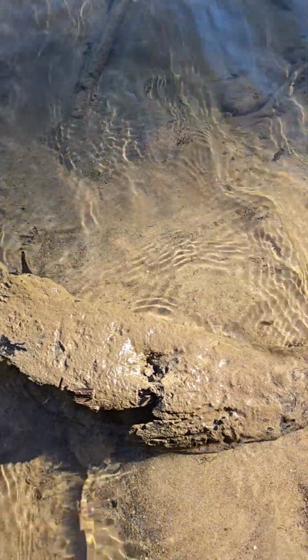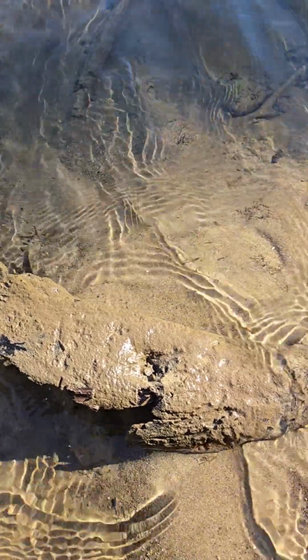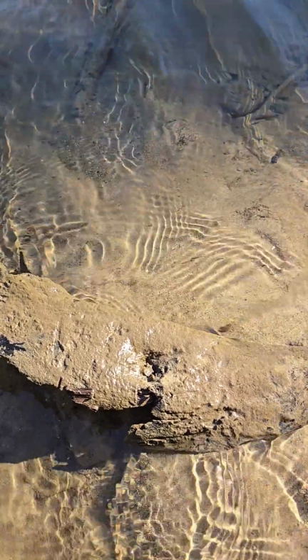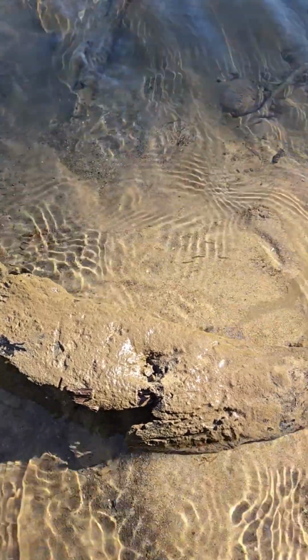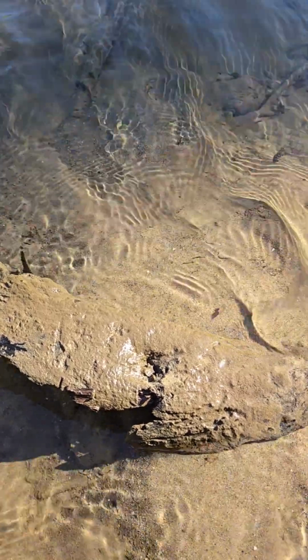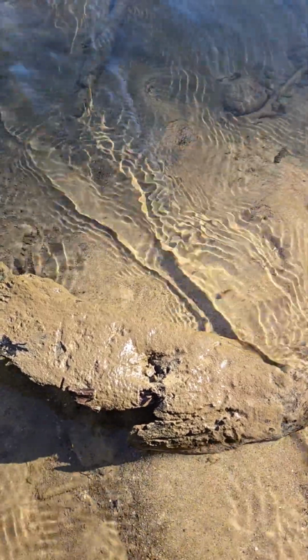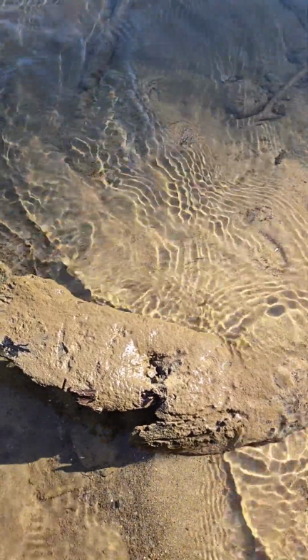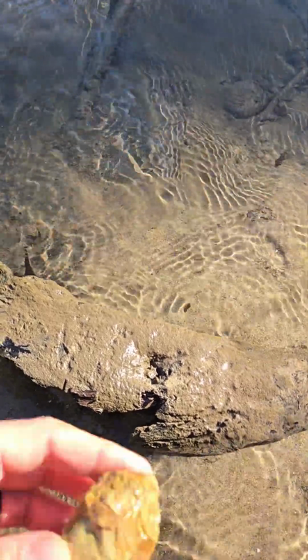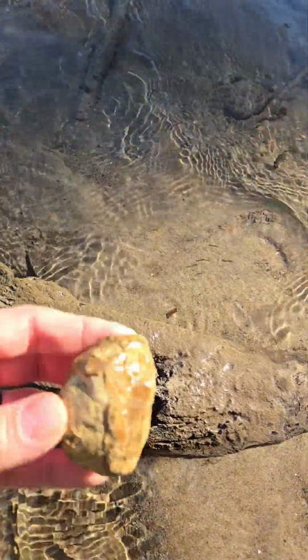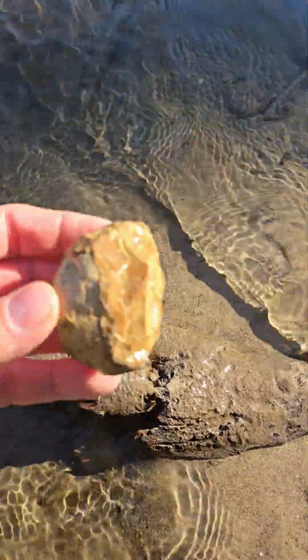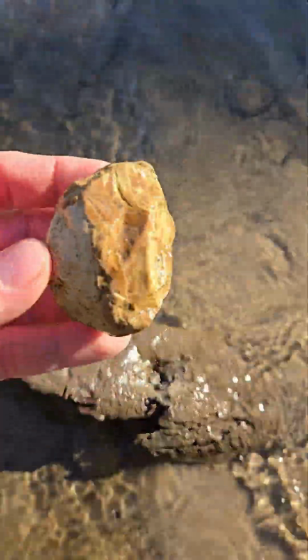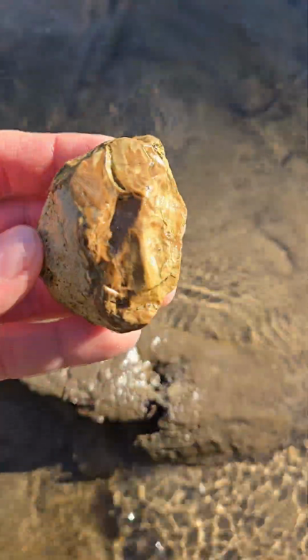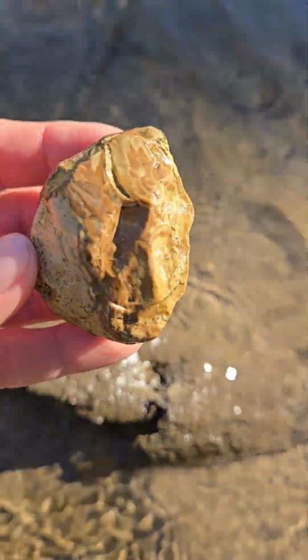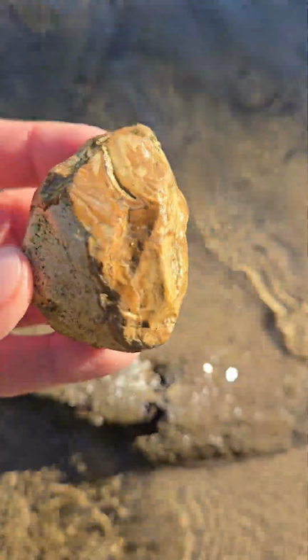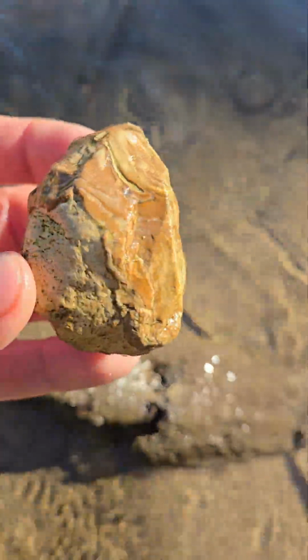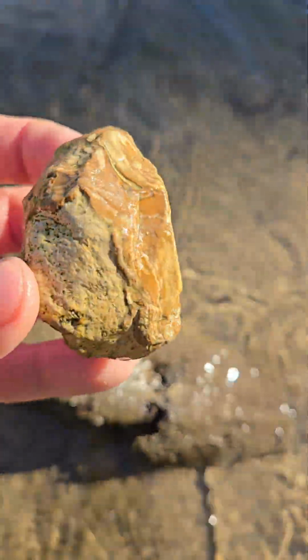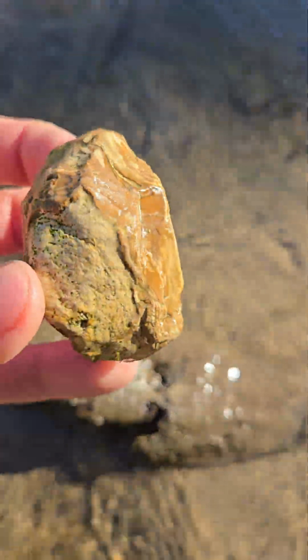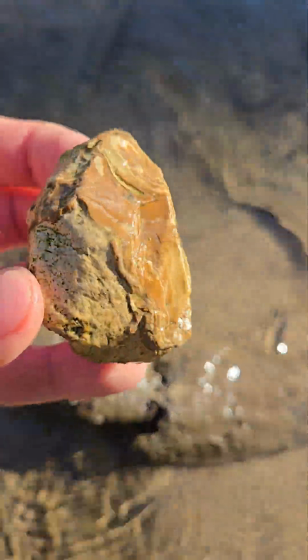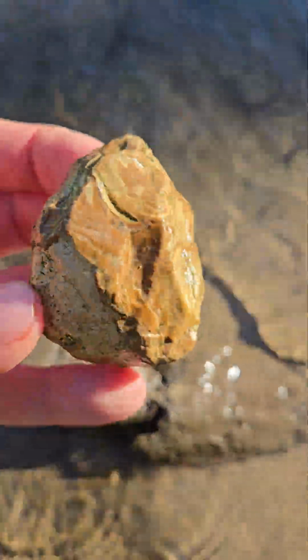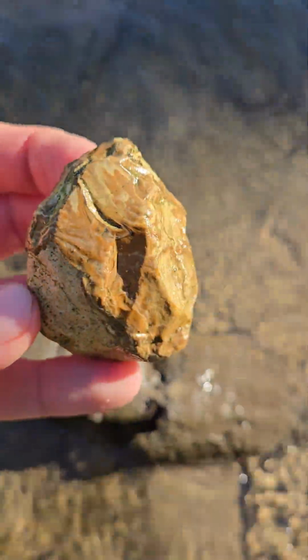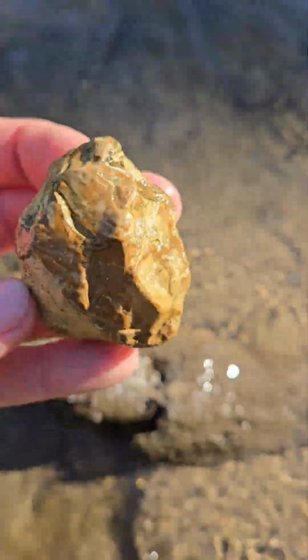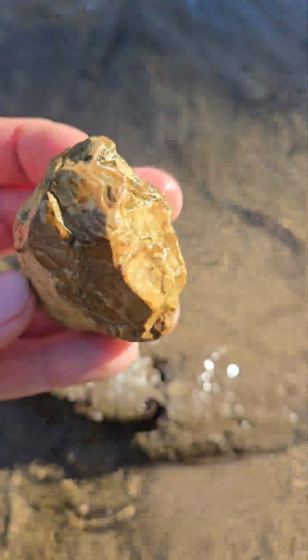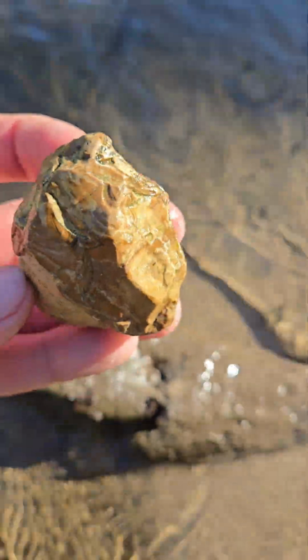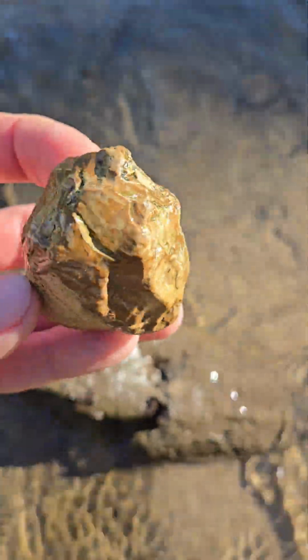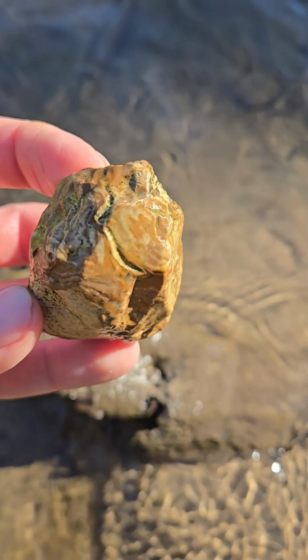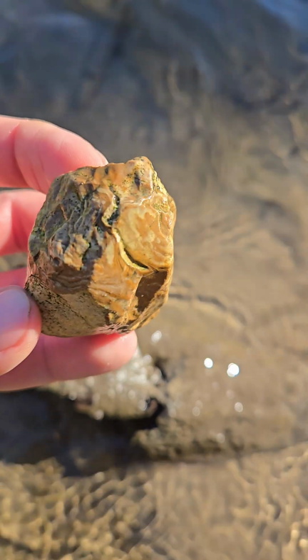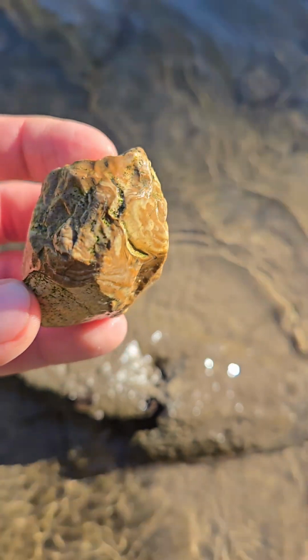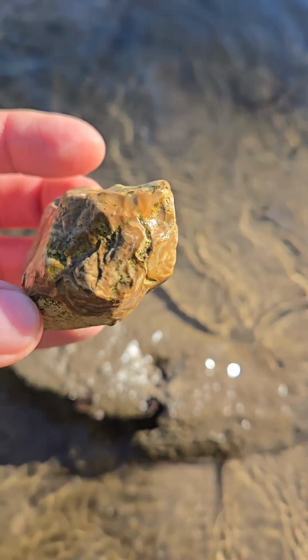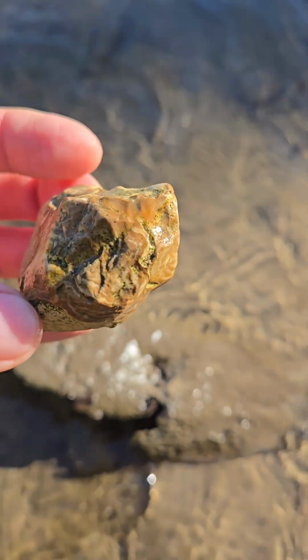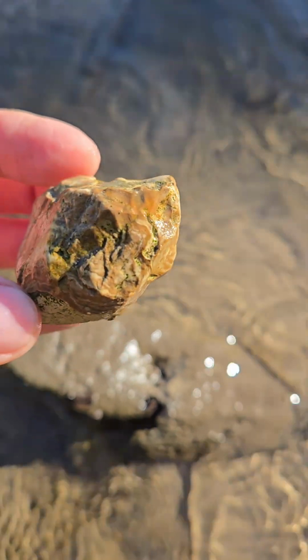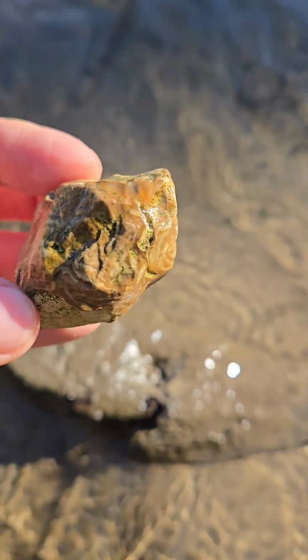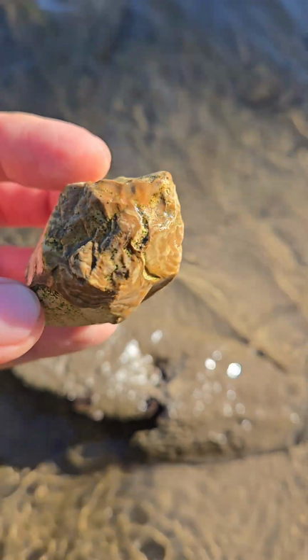Hey everyone, this is Nick from City Rockhunting. Let's take a look at this cool one we just found.